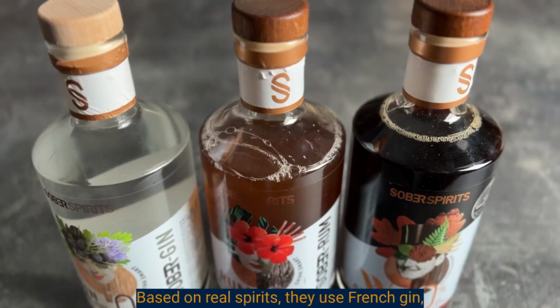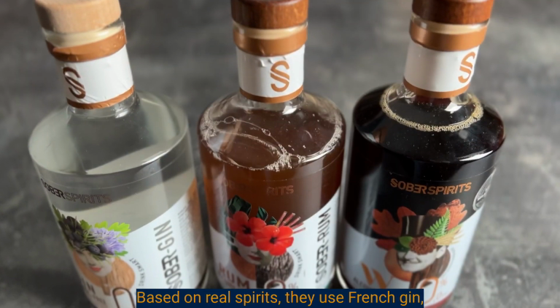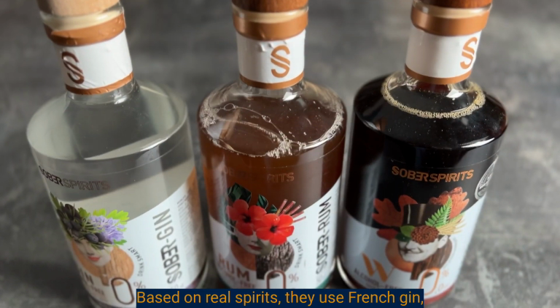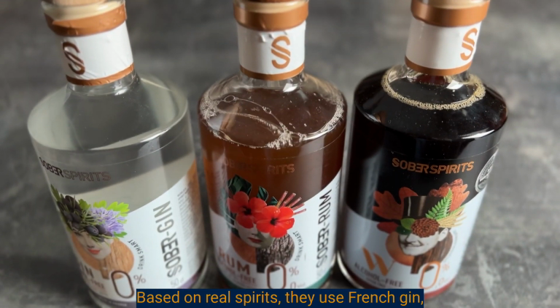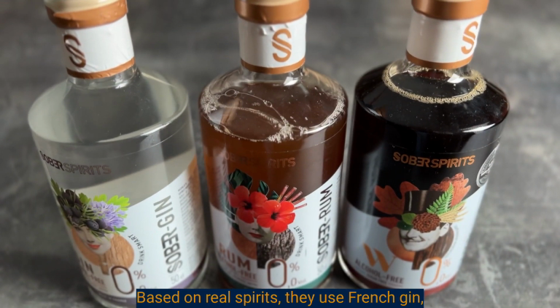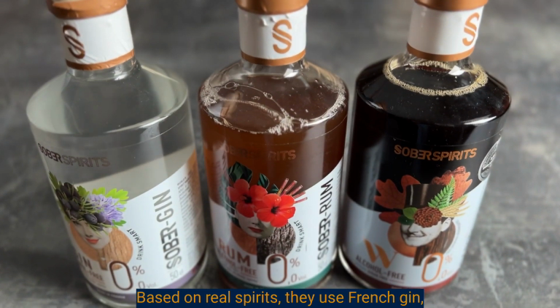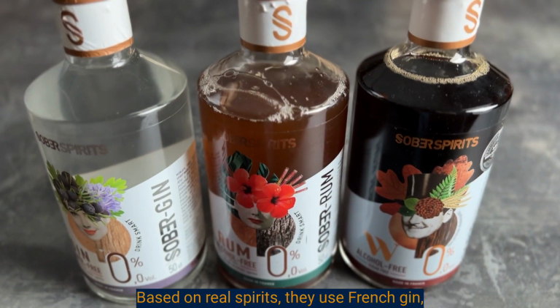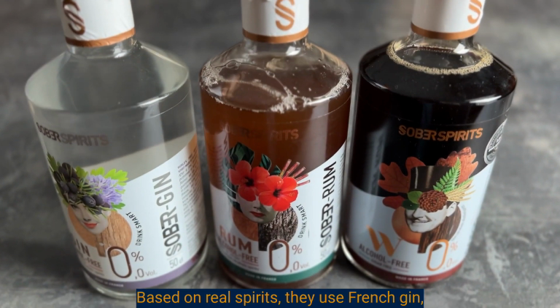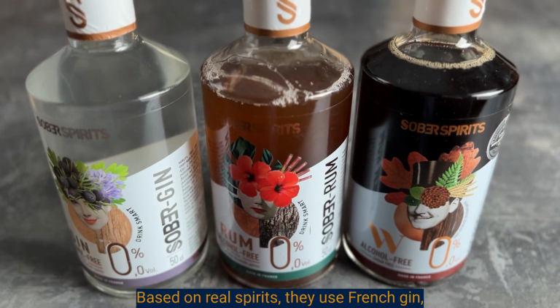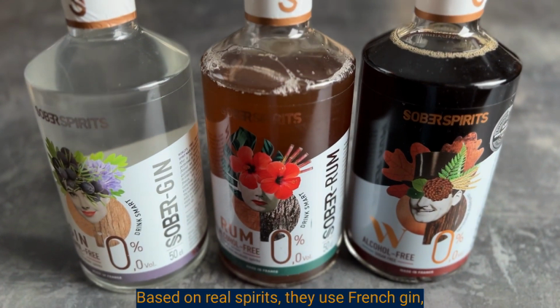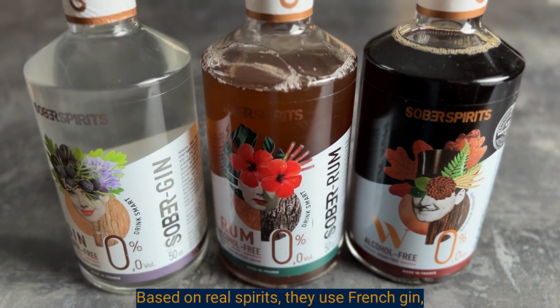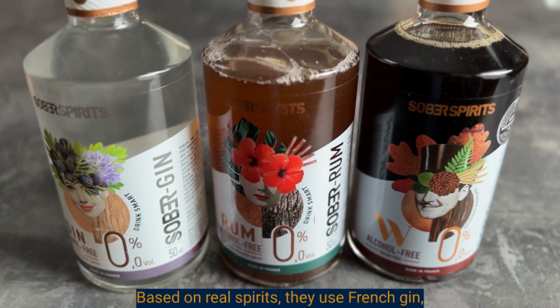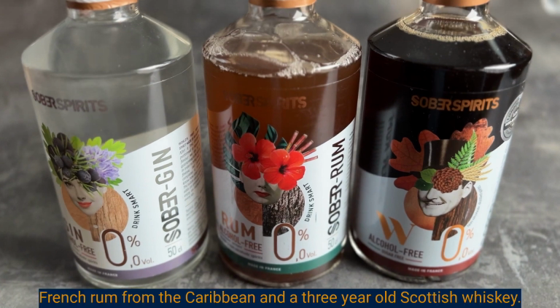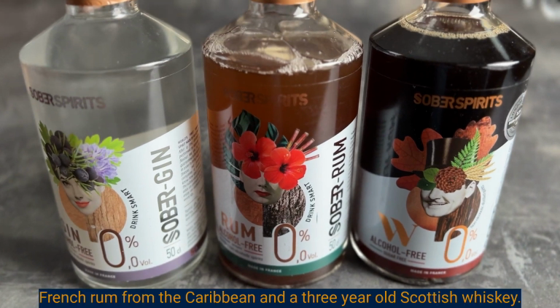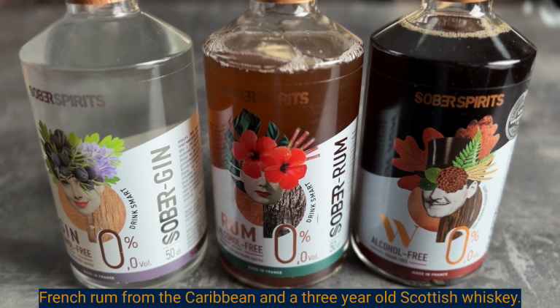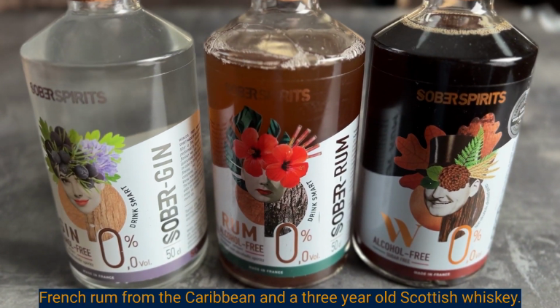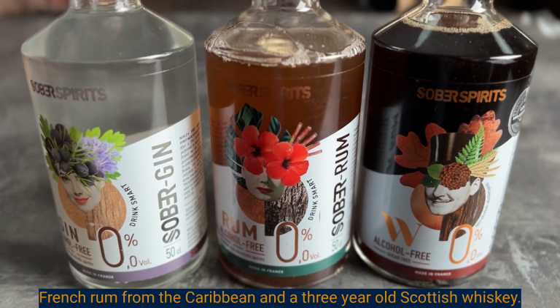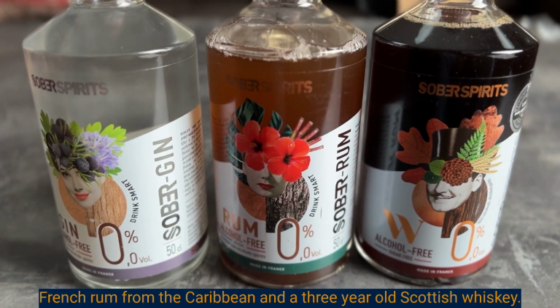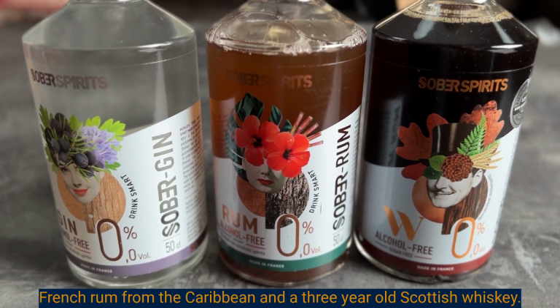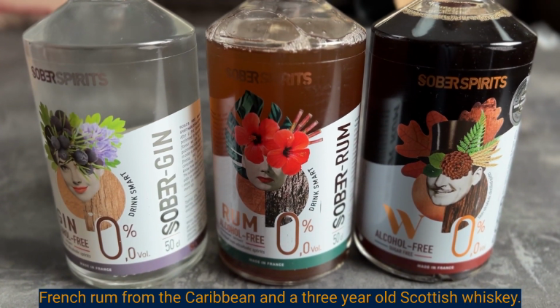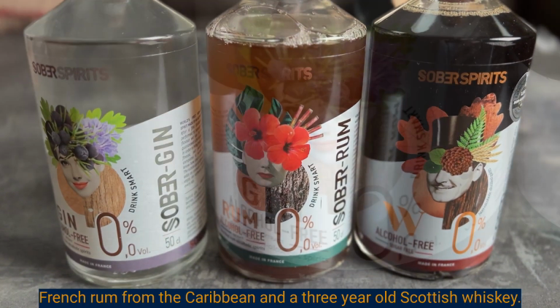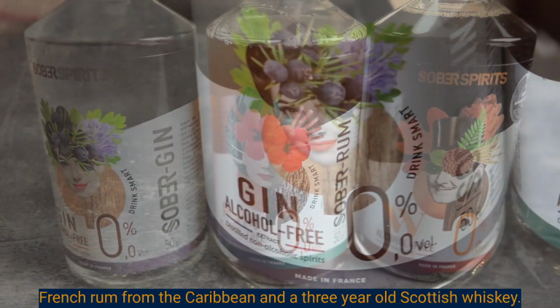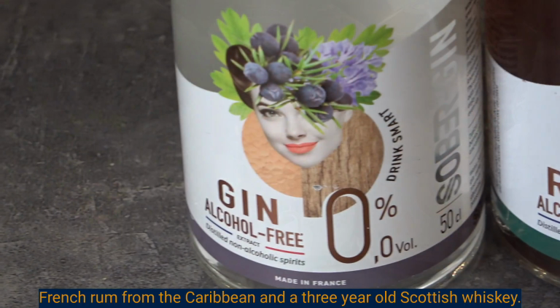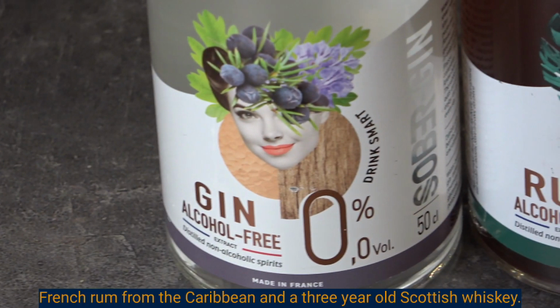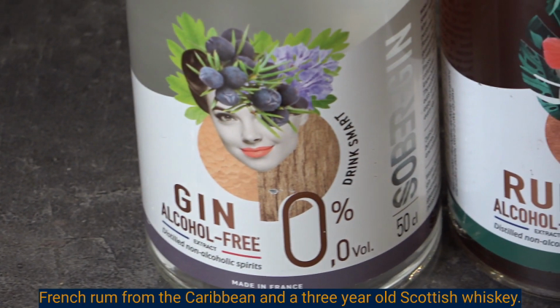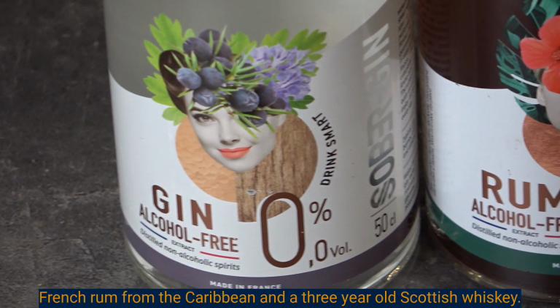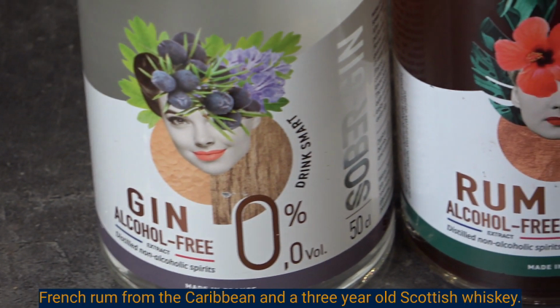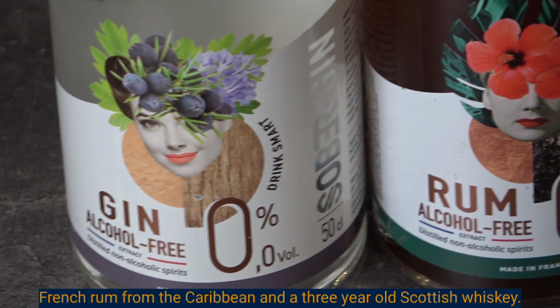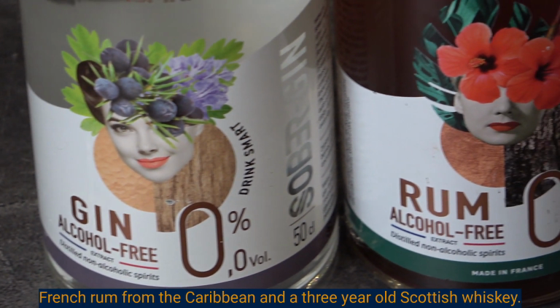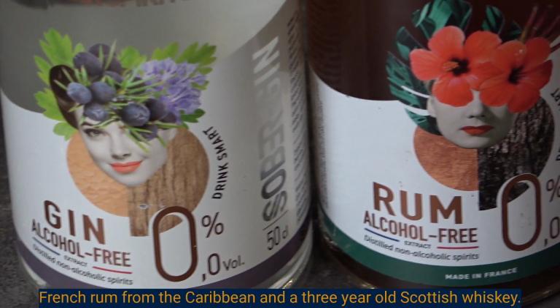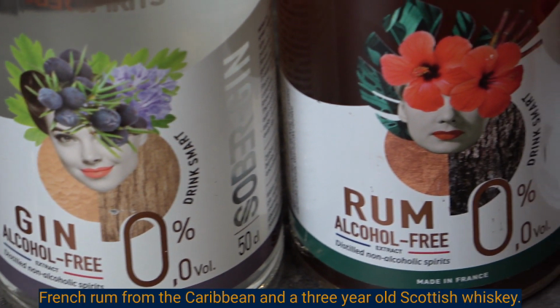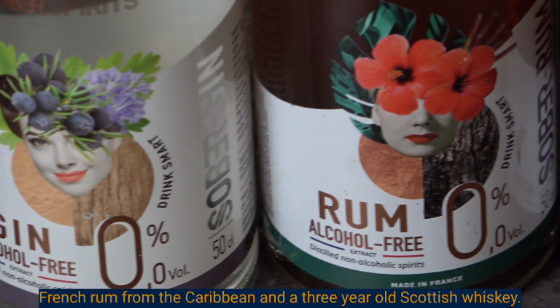Based on real spirits, they use French gin, French rum from the Caribbean, and a three-year-old Scottish whiskey.